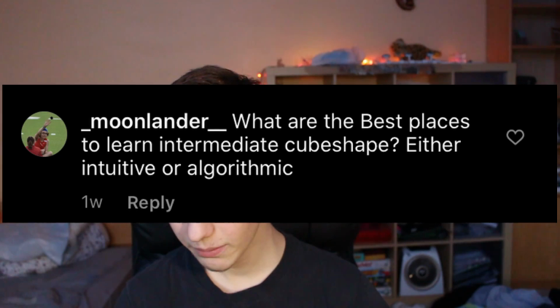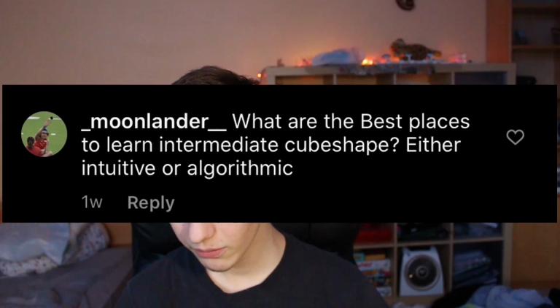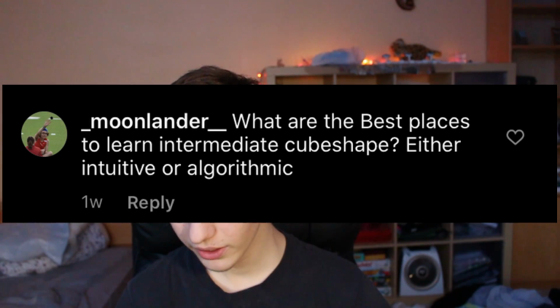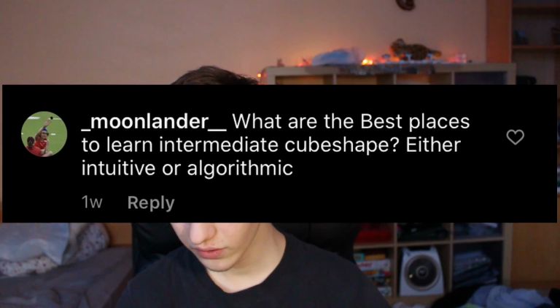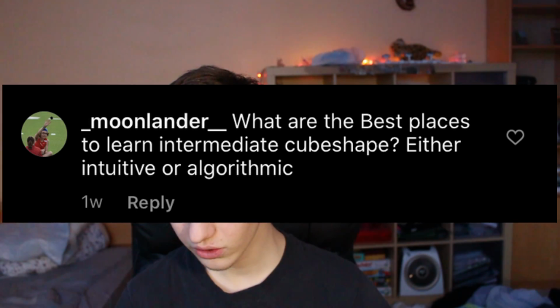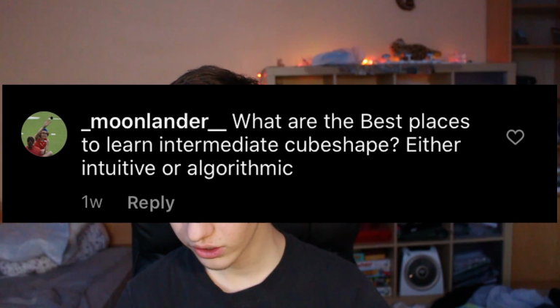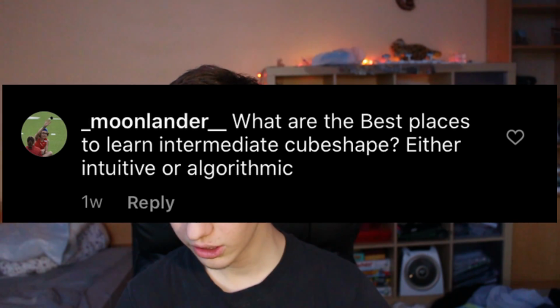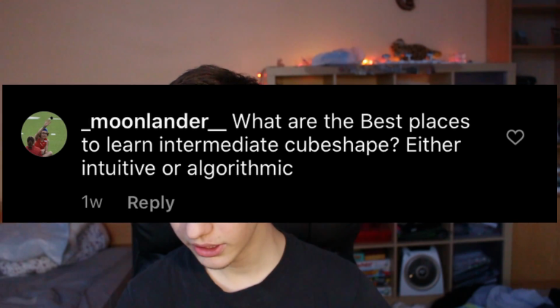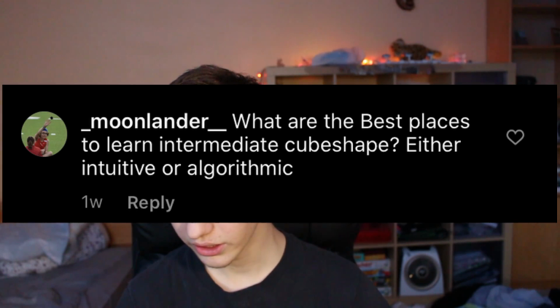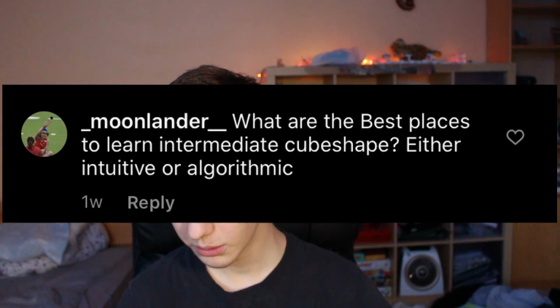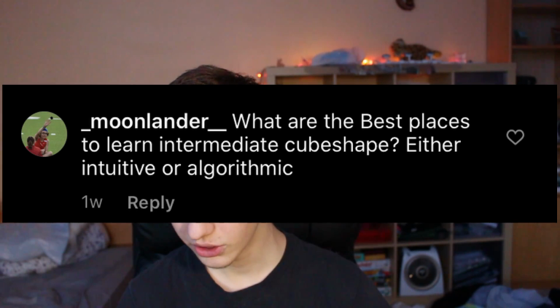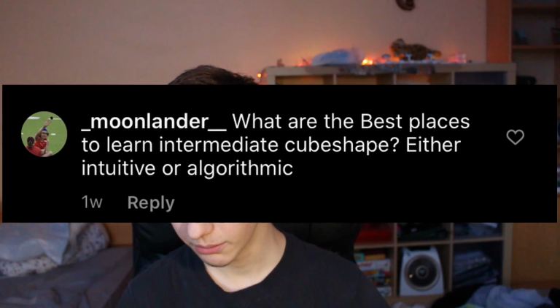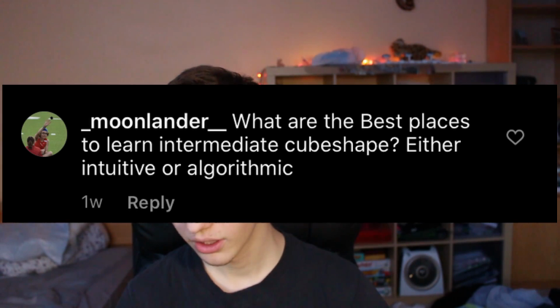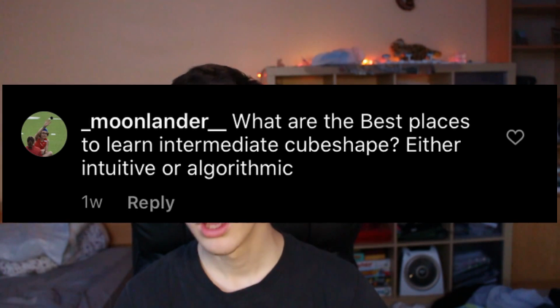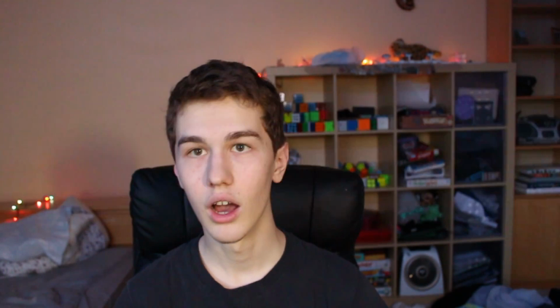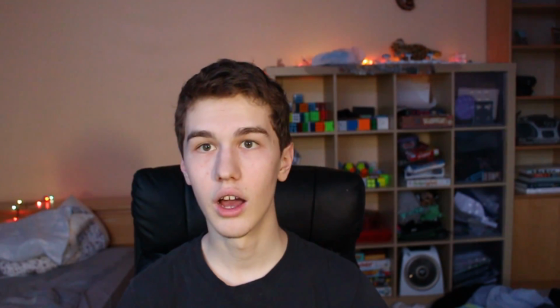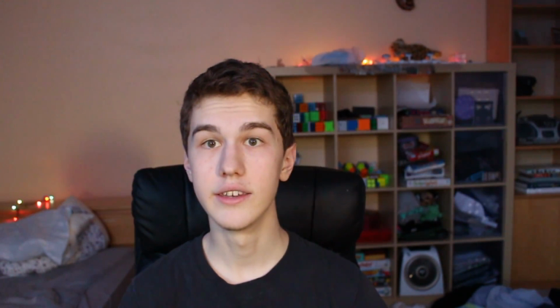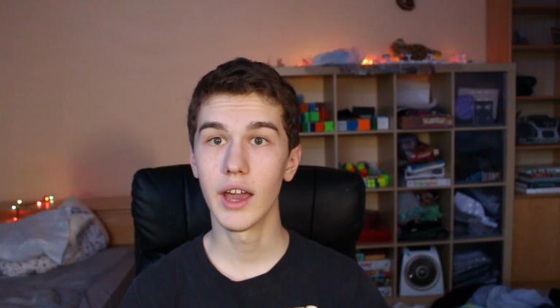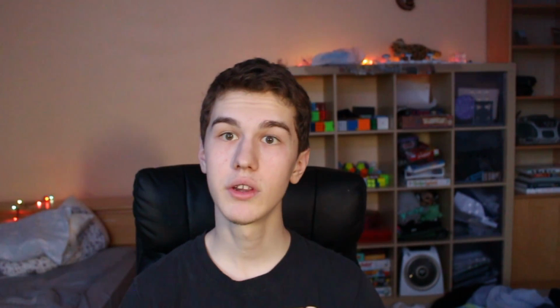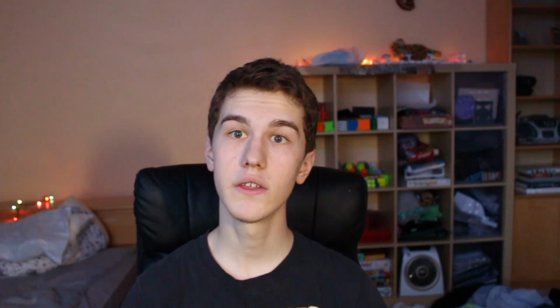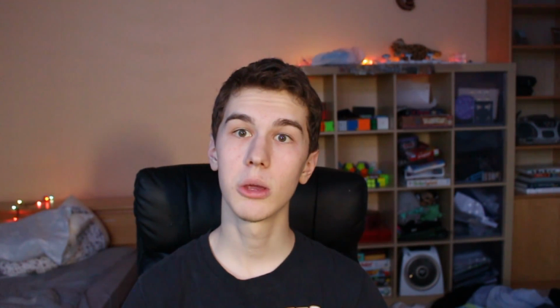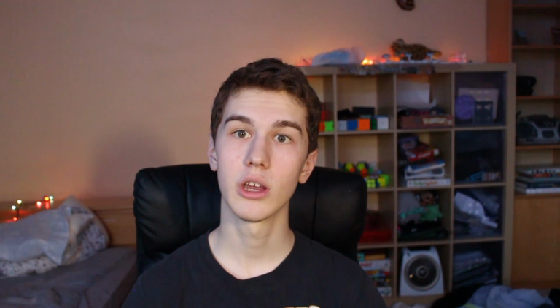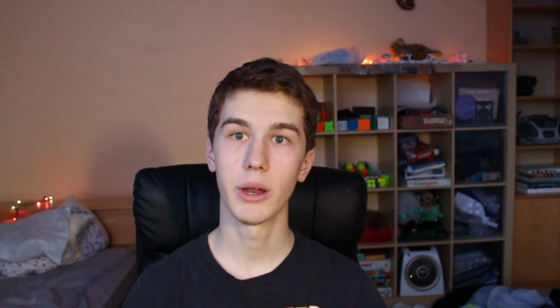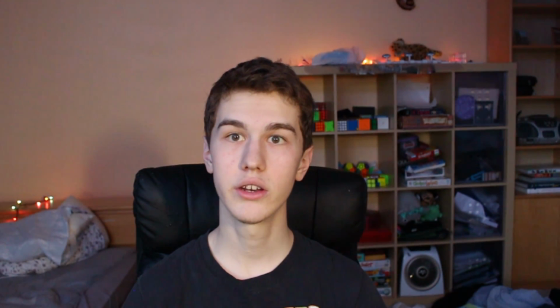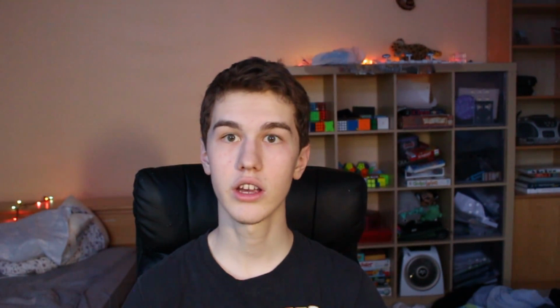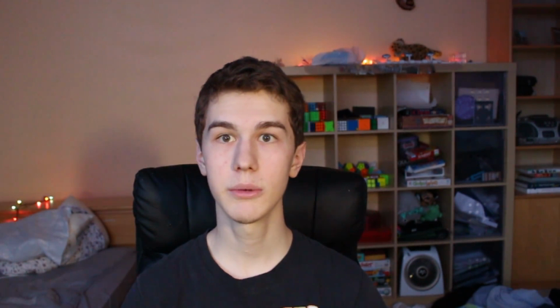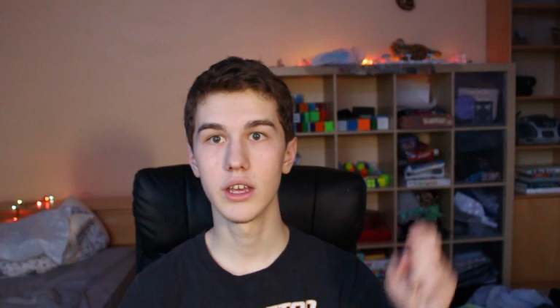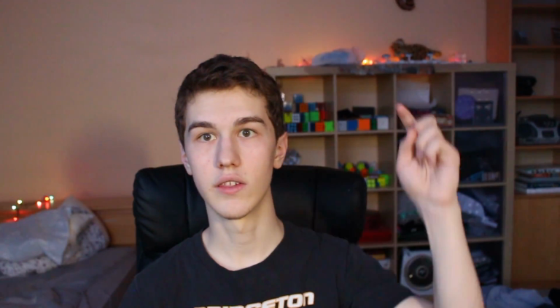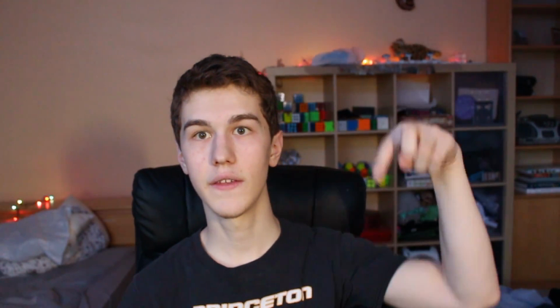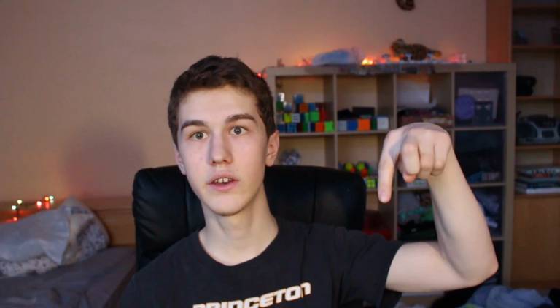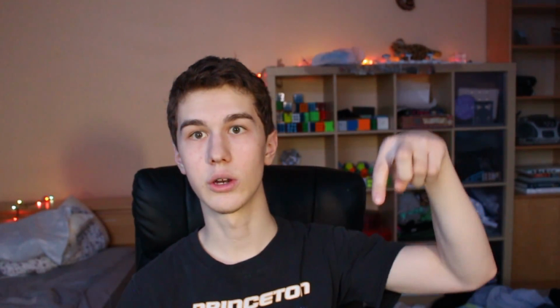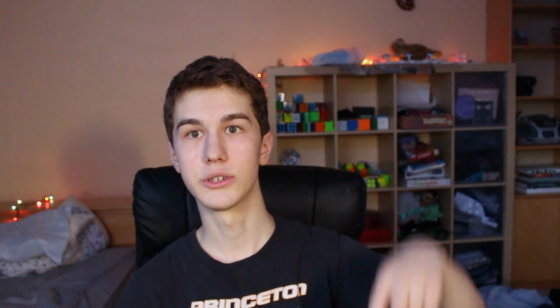What are the best places to learn intermediate cube shapes? Definitely the cube shape parity document — it is in the description.